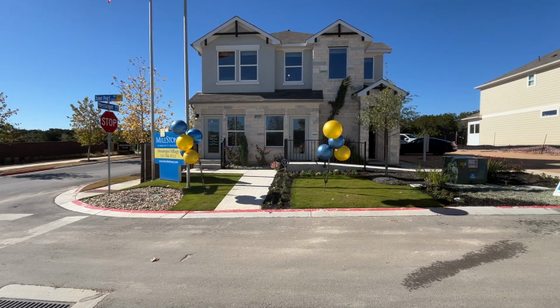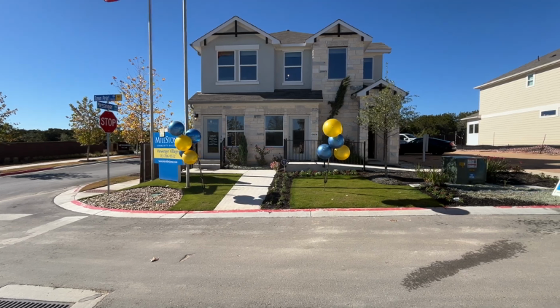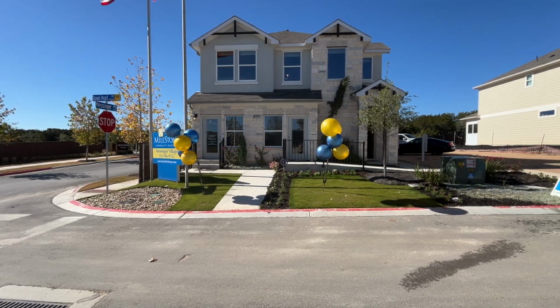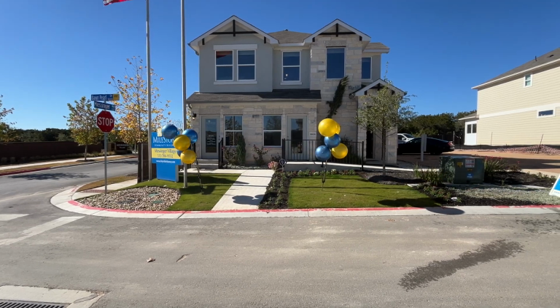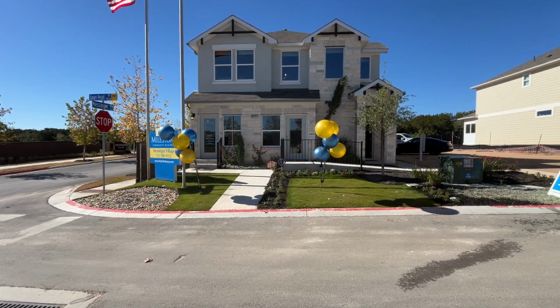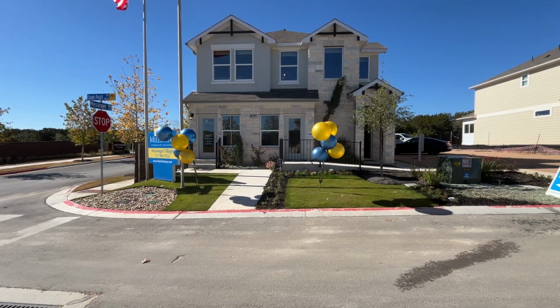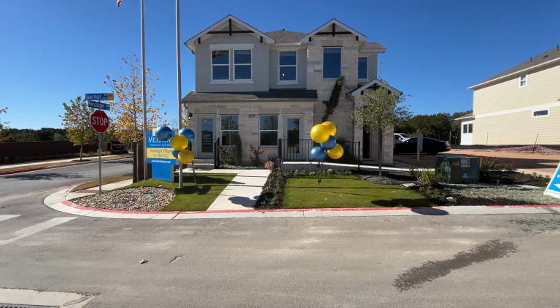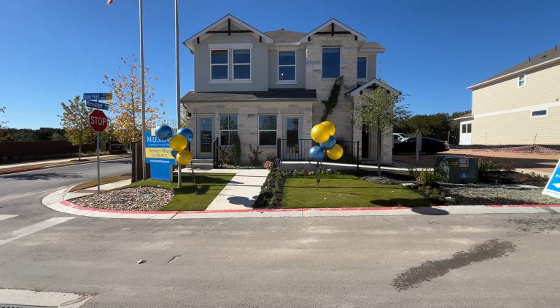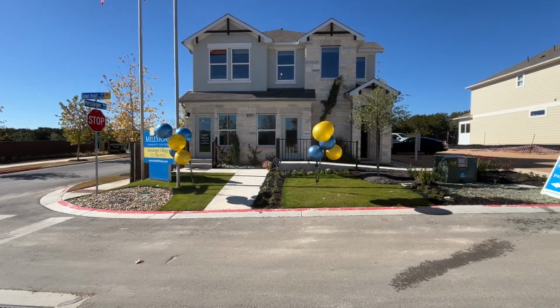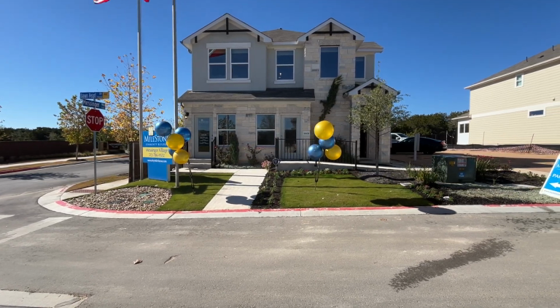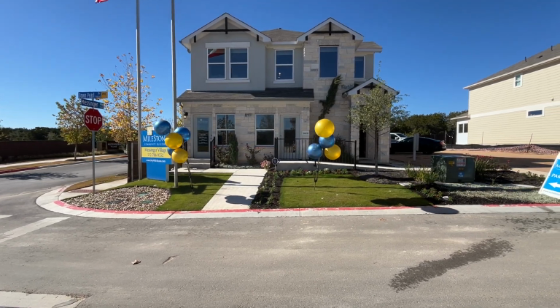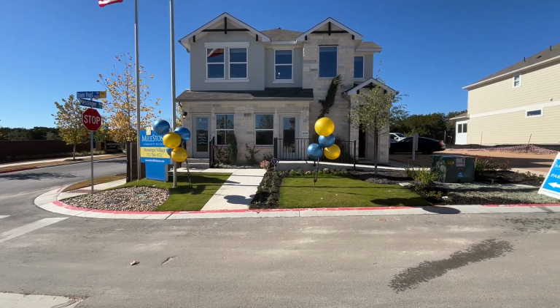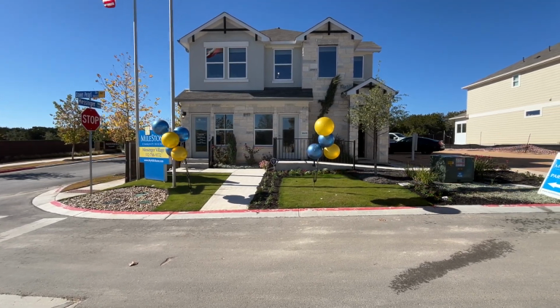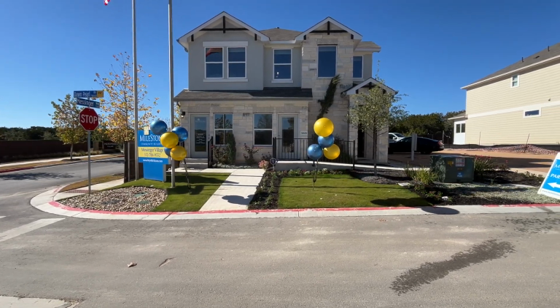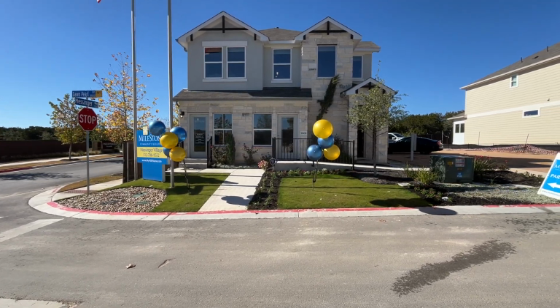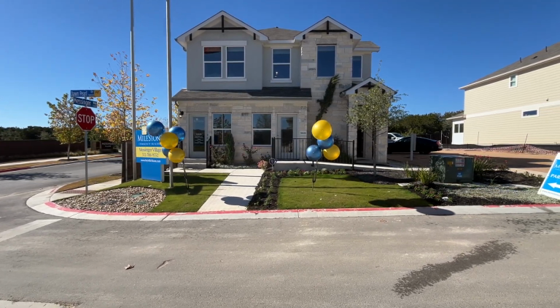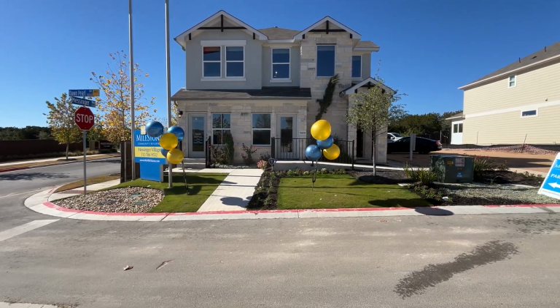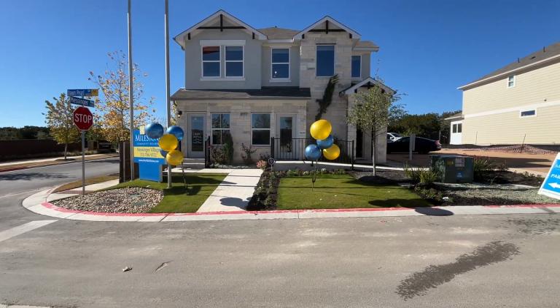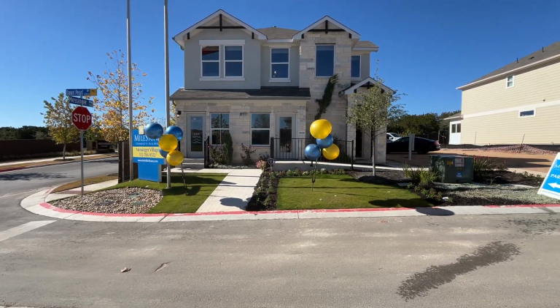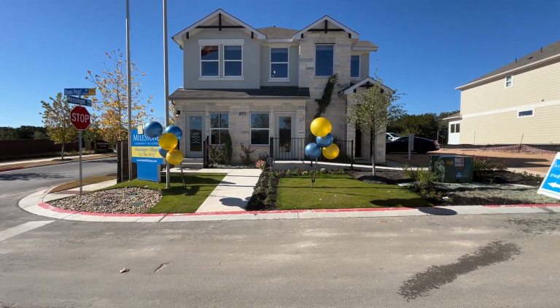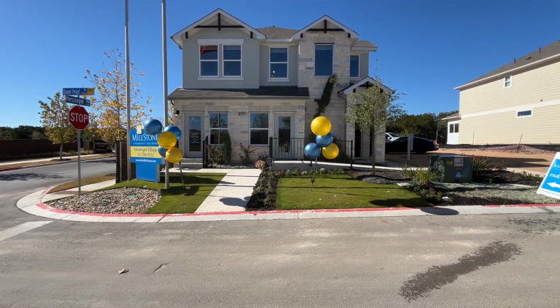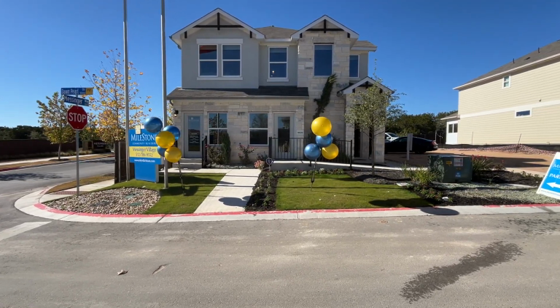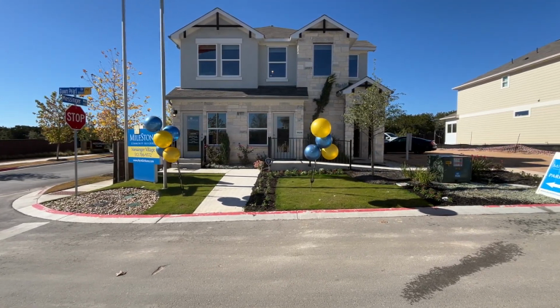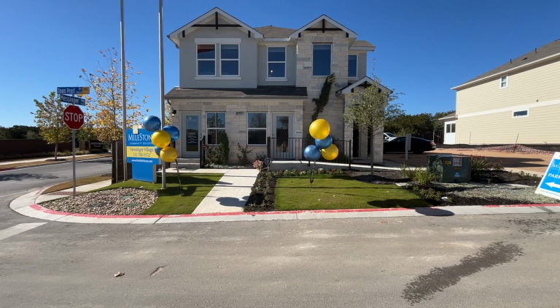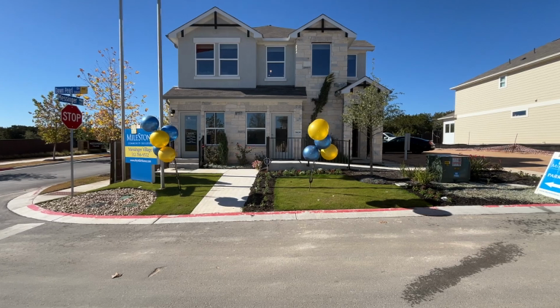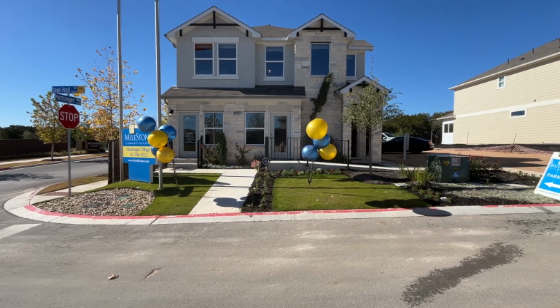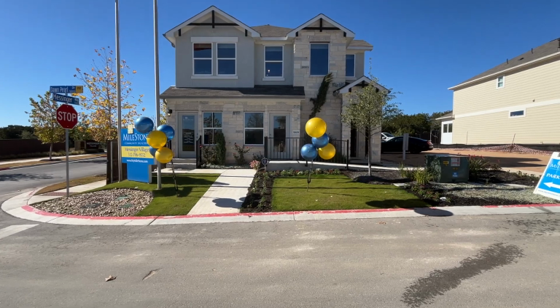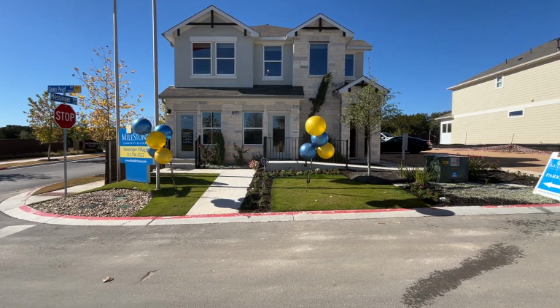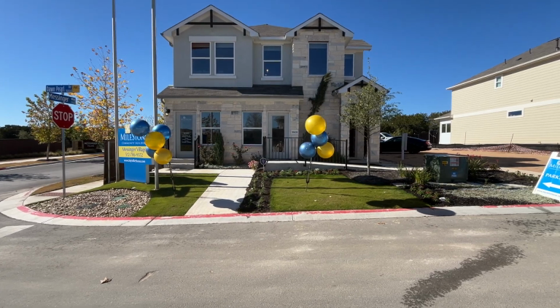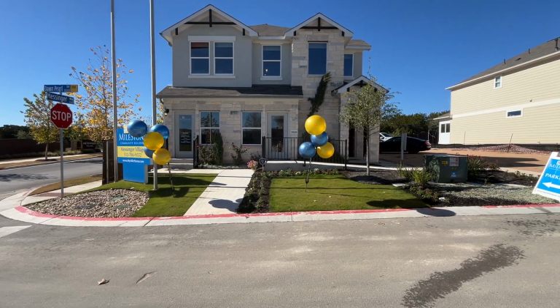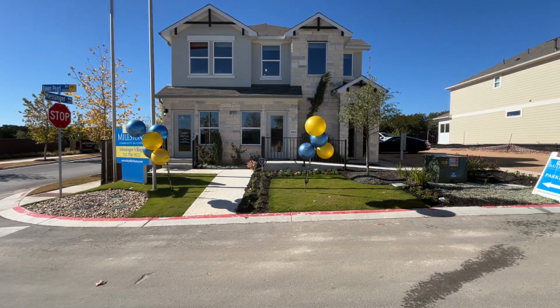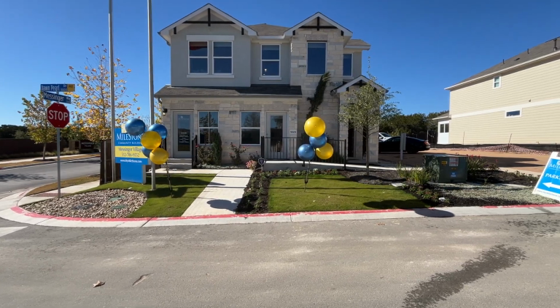Peace and blessings everyone. On this channel we talk about all new construction homes in Austin, Texas.